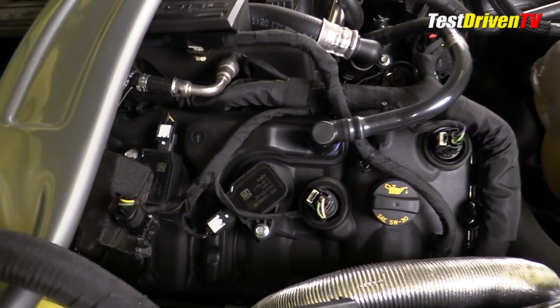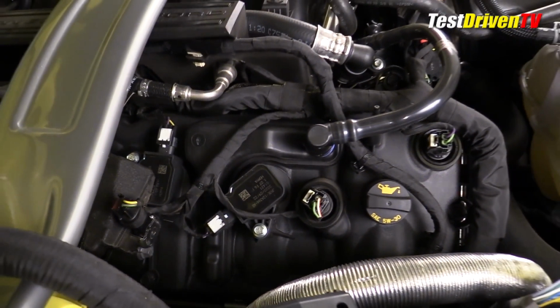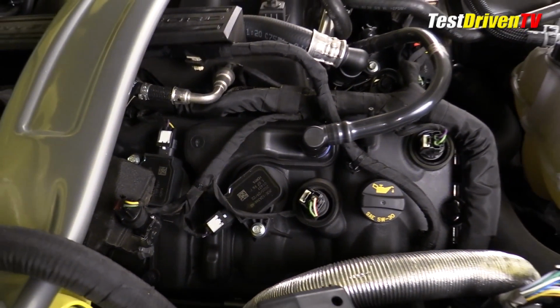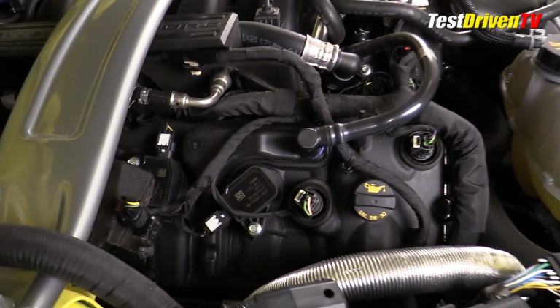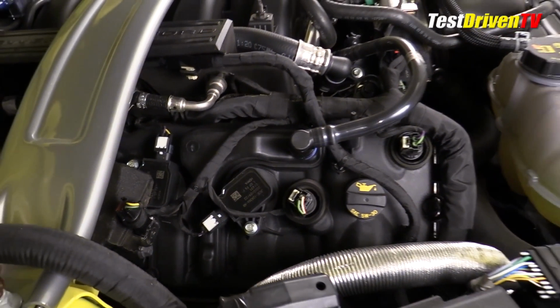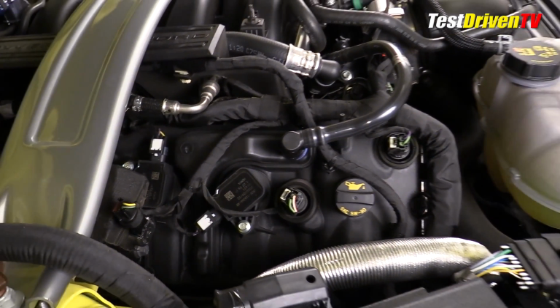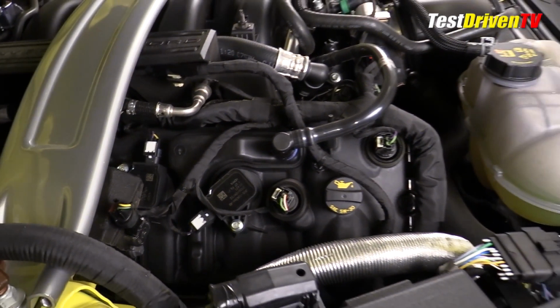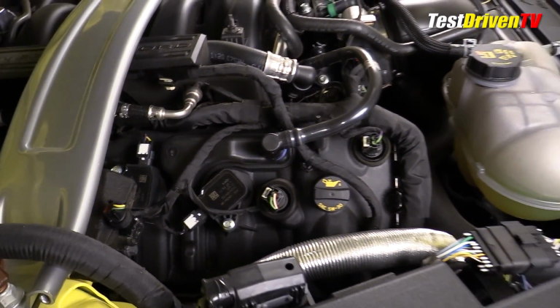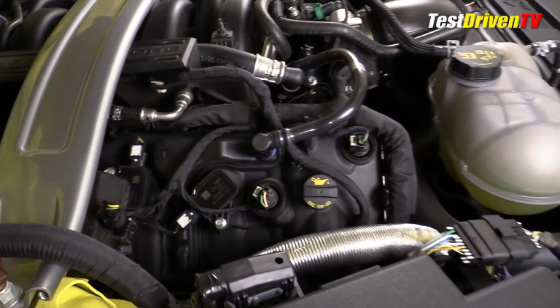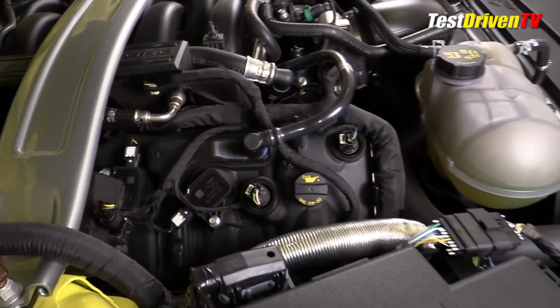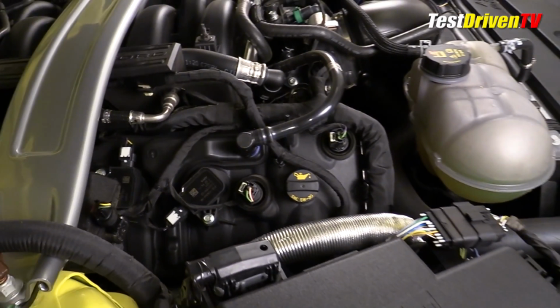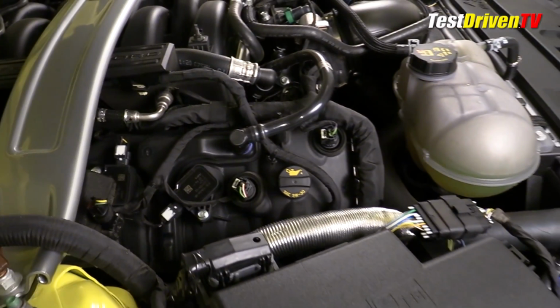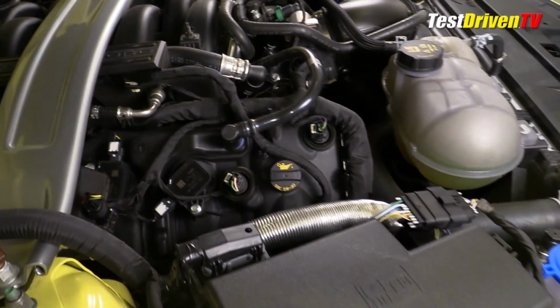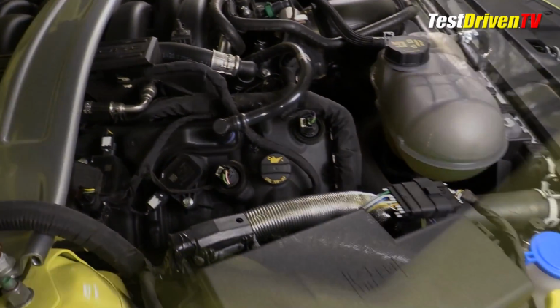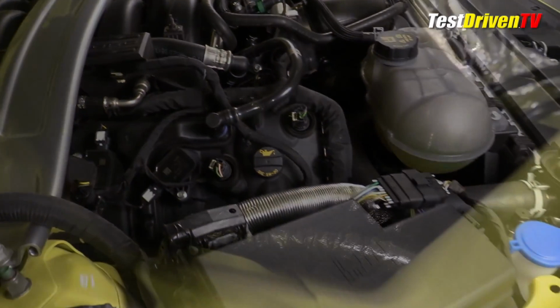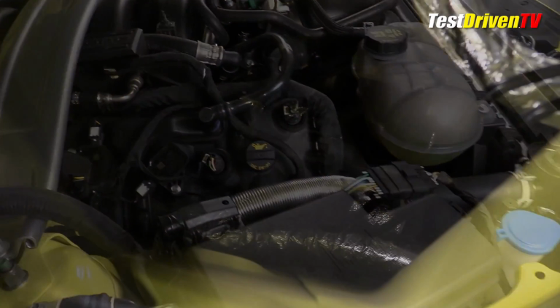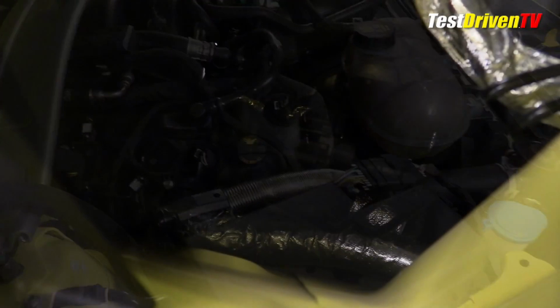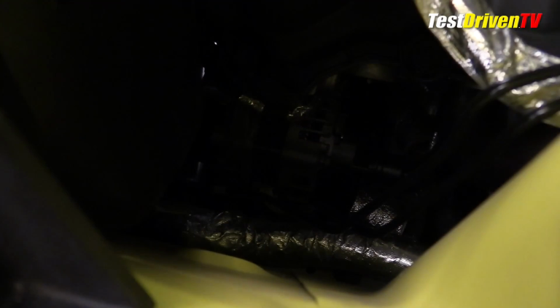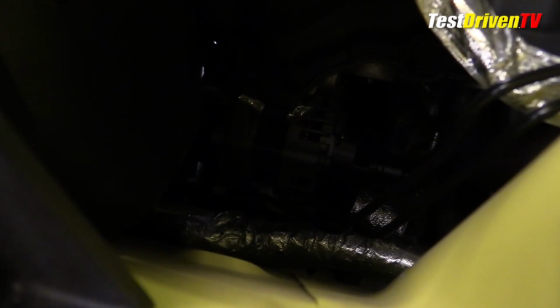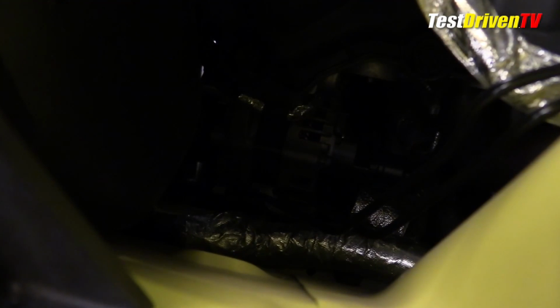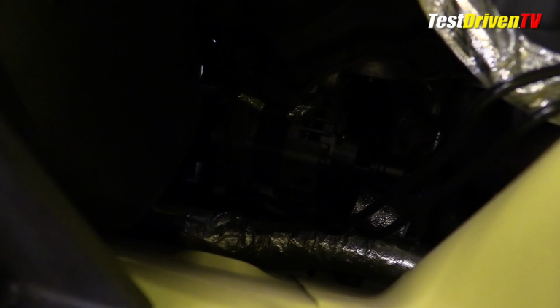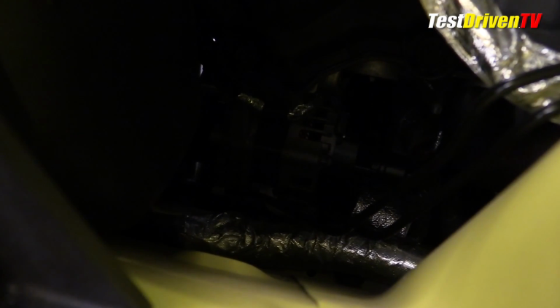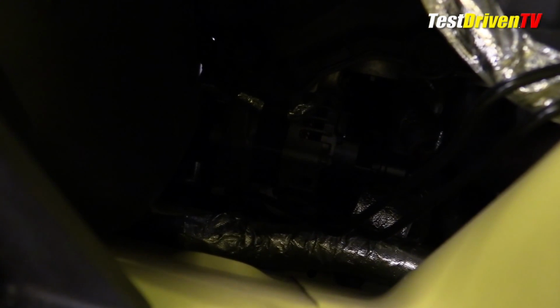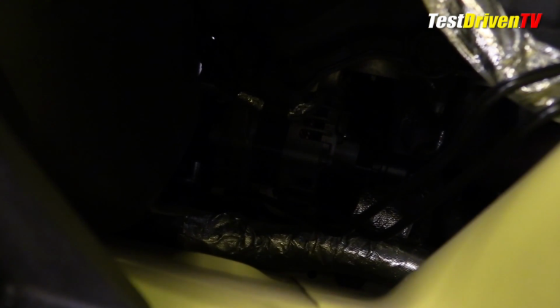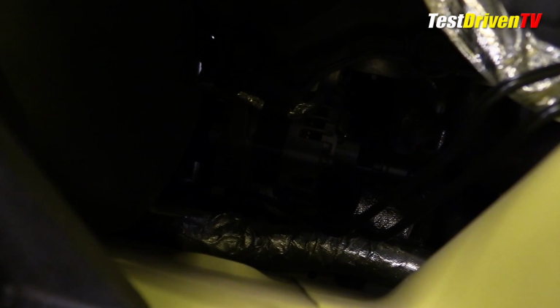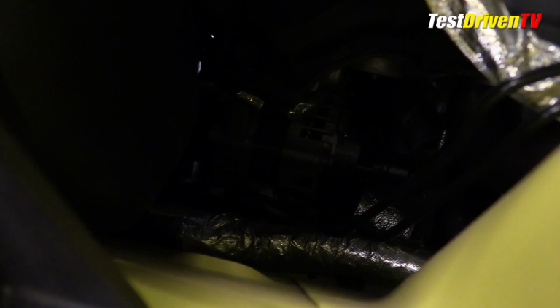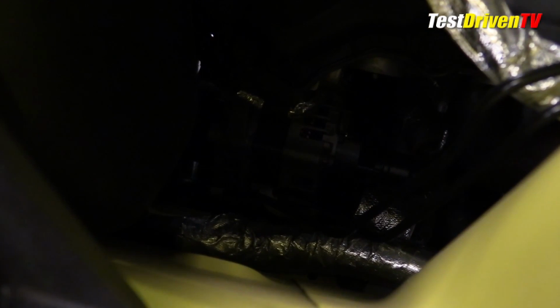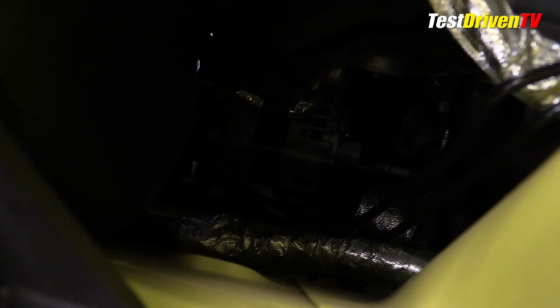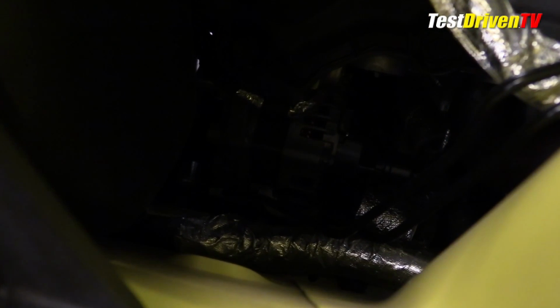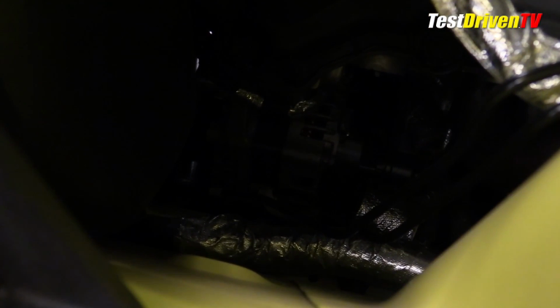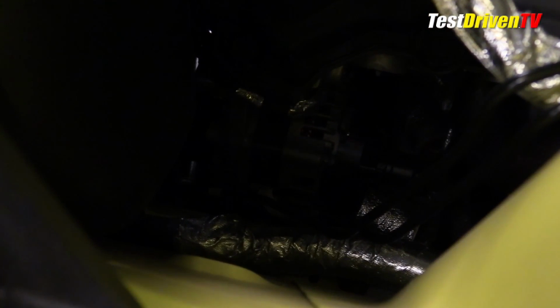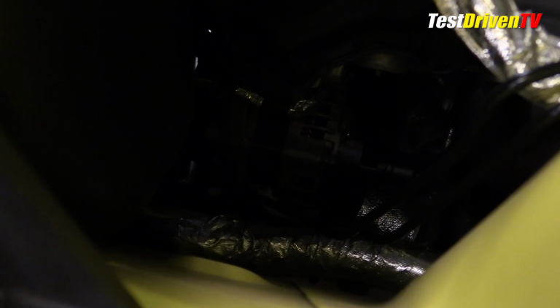The exhaust manifolds are well hidden down underneath and hard to see, as is the alternator down under on the driver's side.